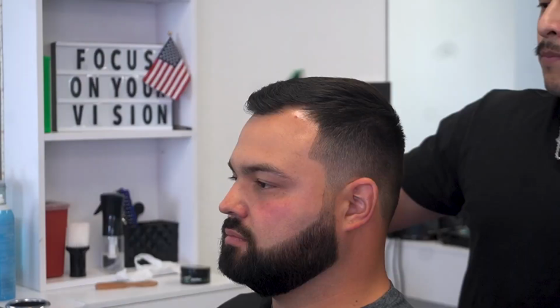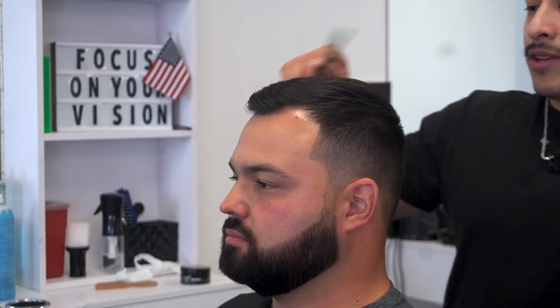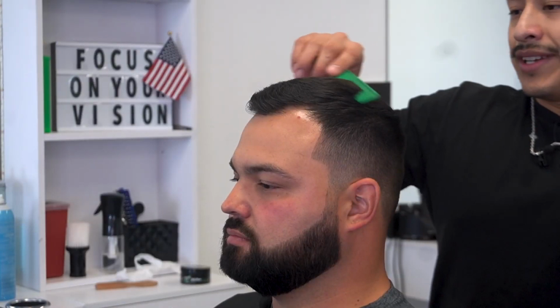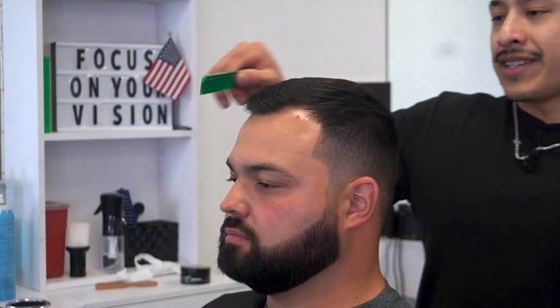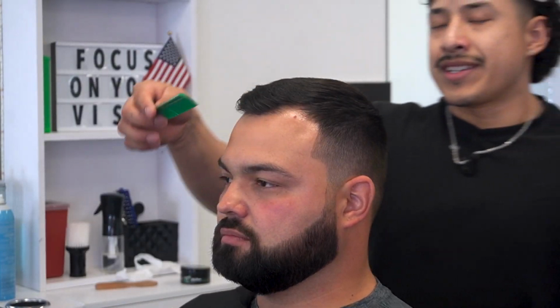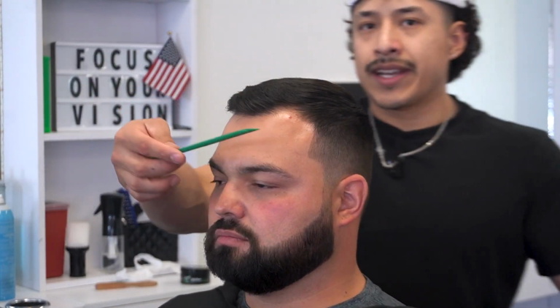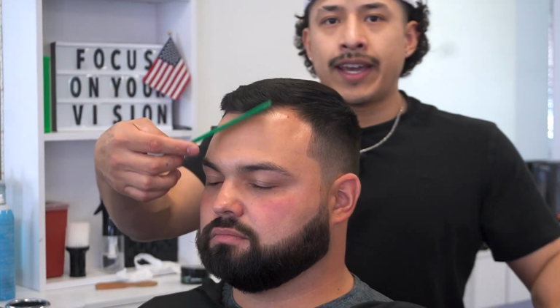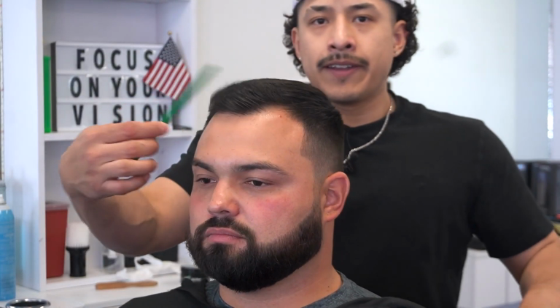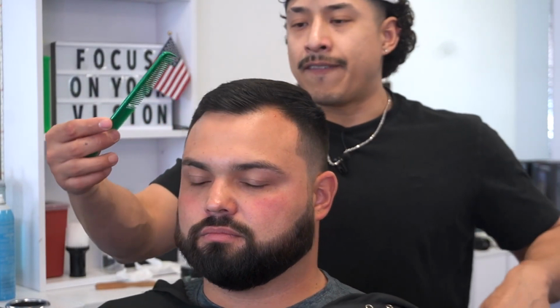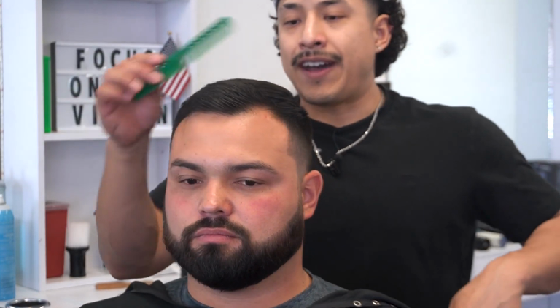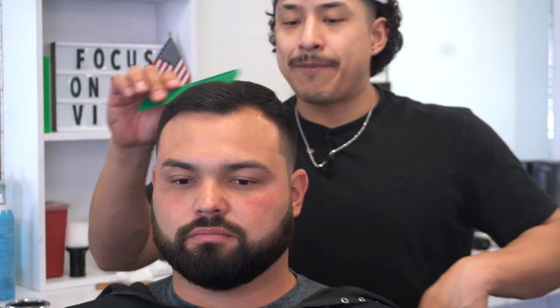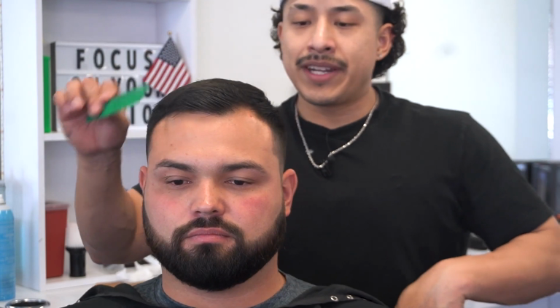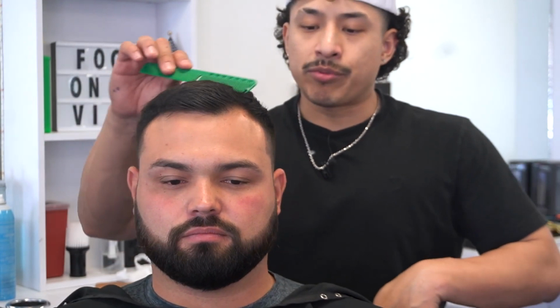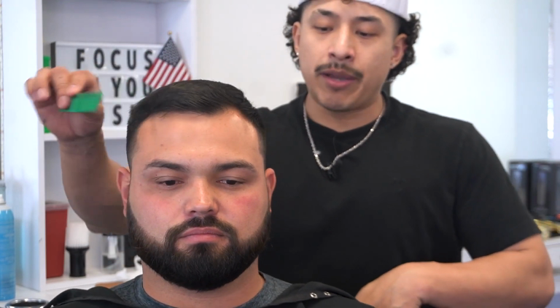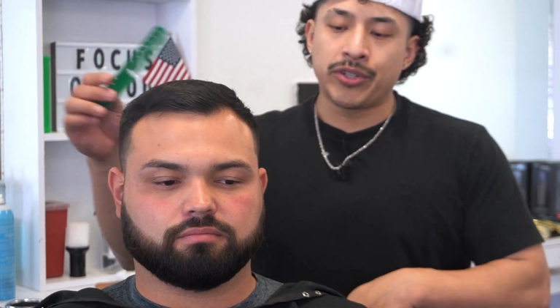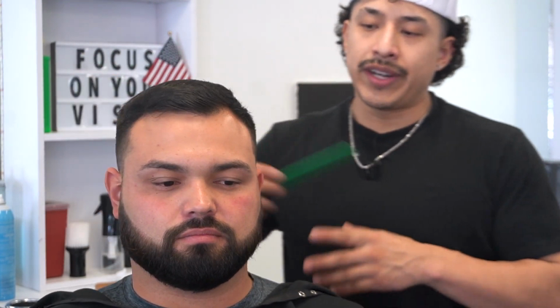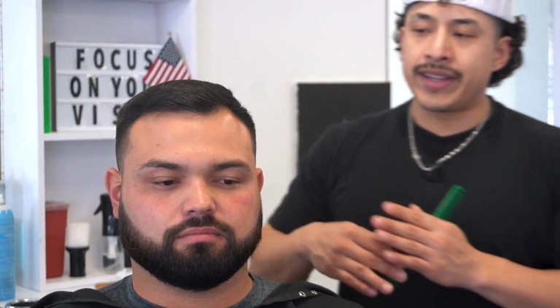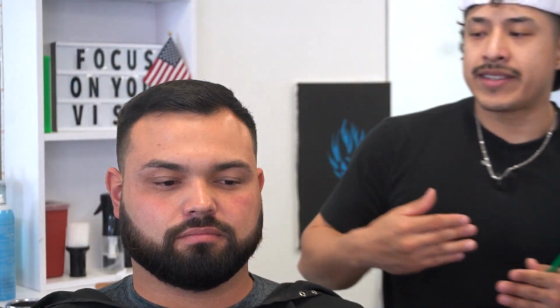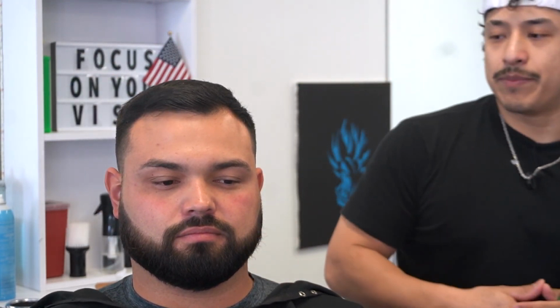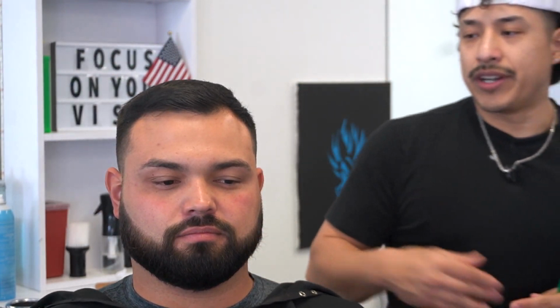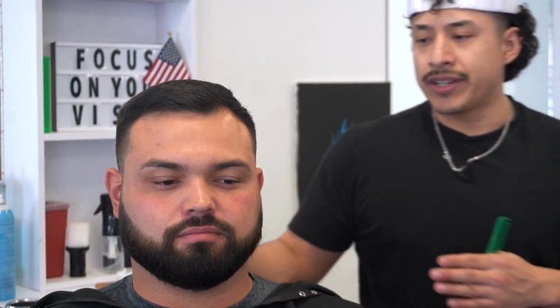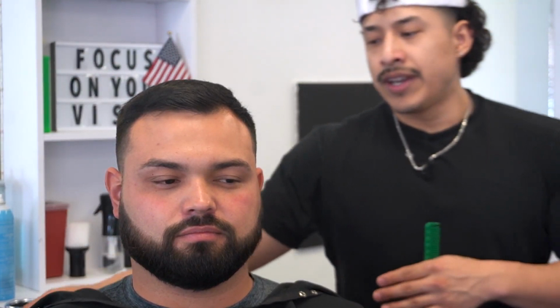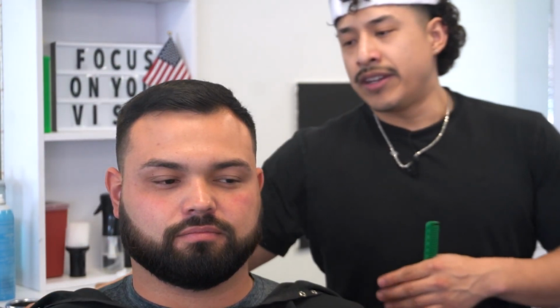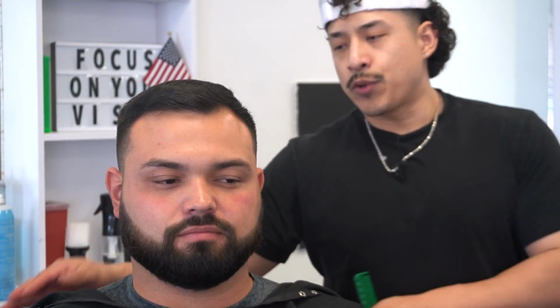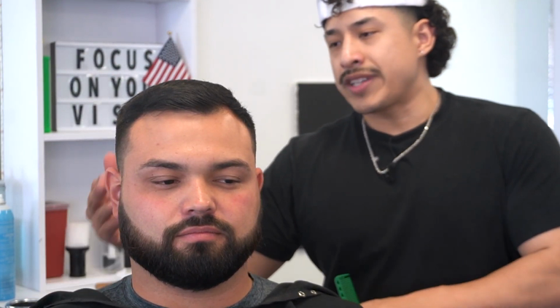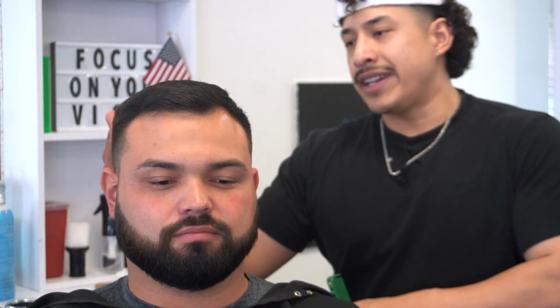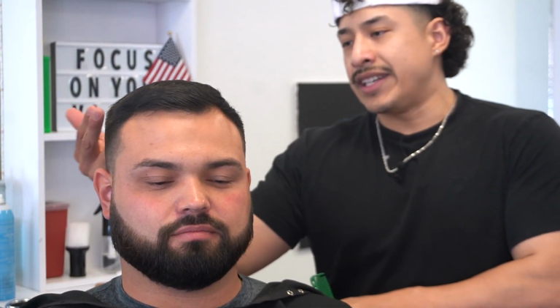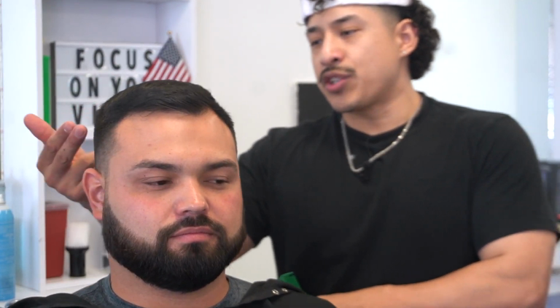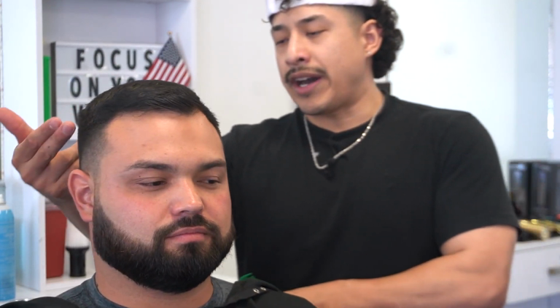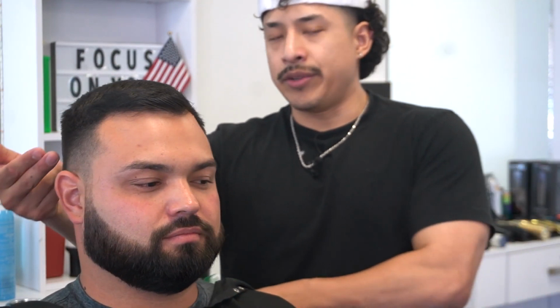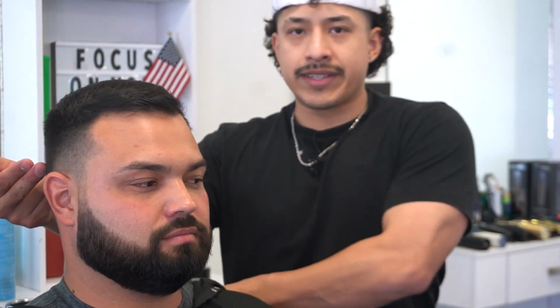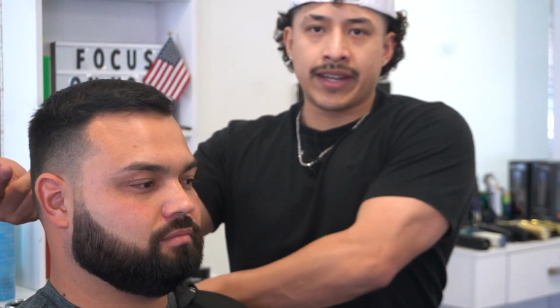Just like that, in five minutes we were able to do a nice, simple haircut. Of course, I didn't show how to do this side.